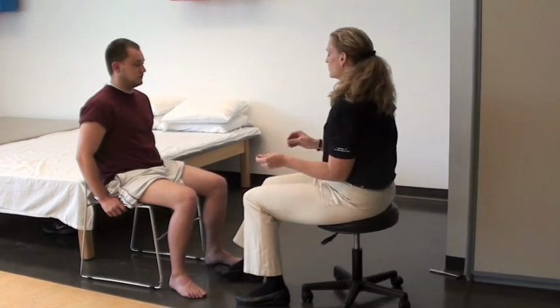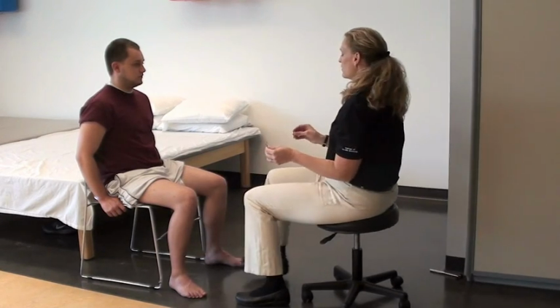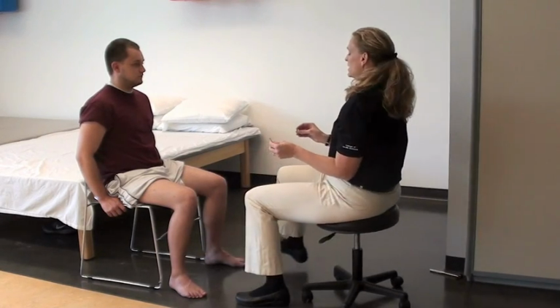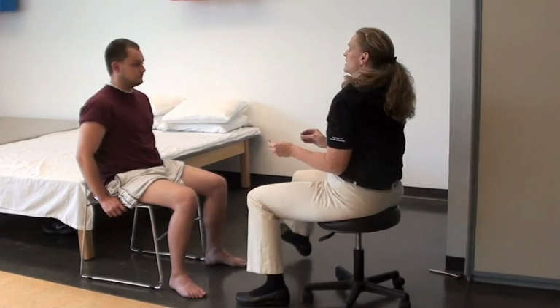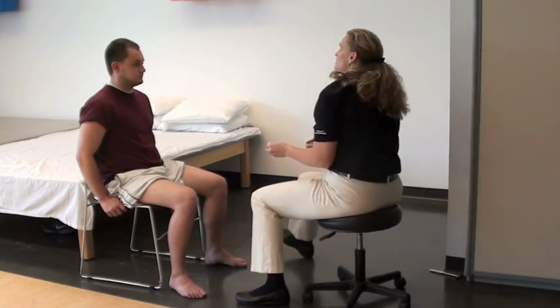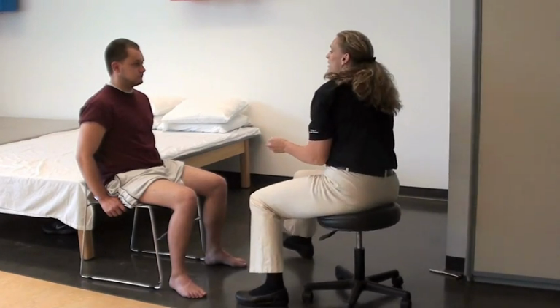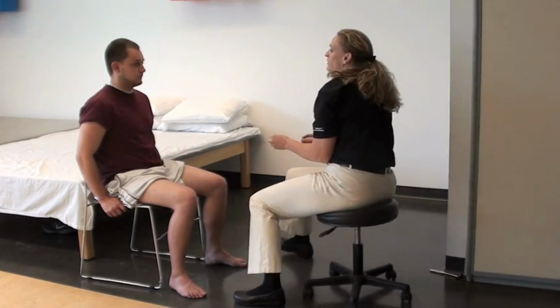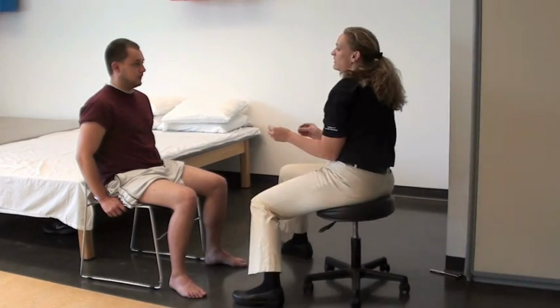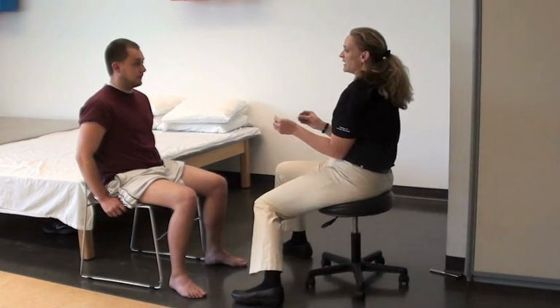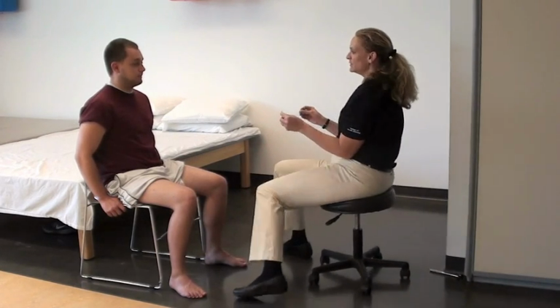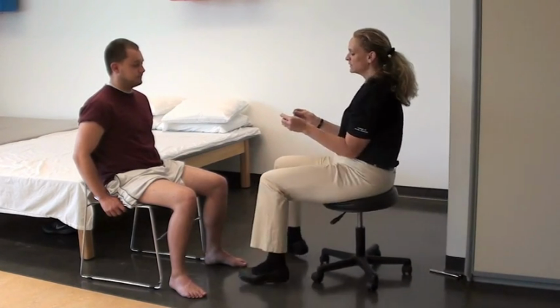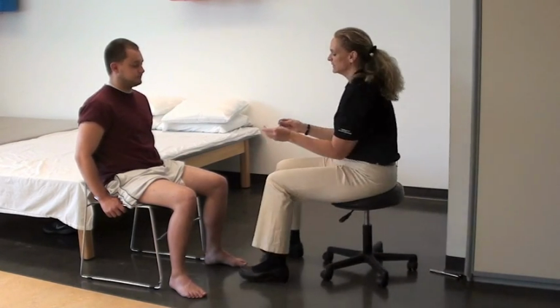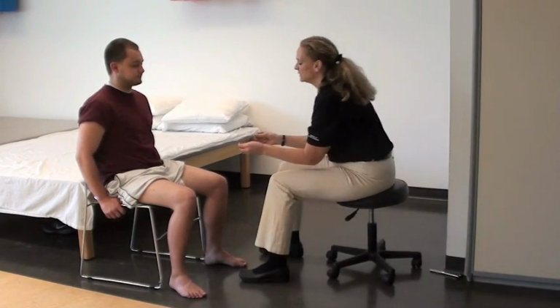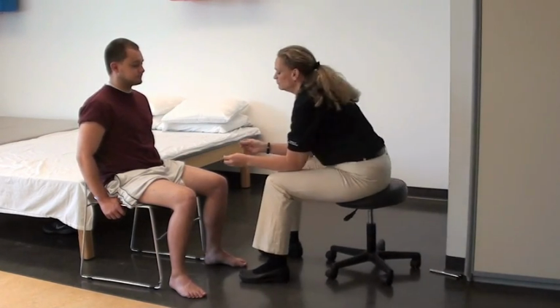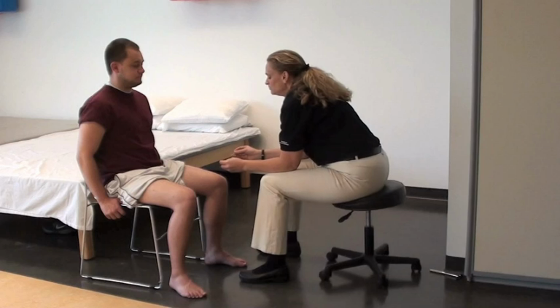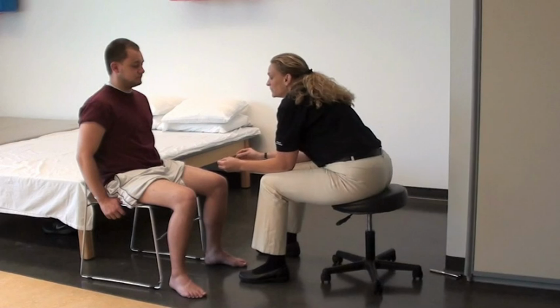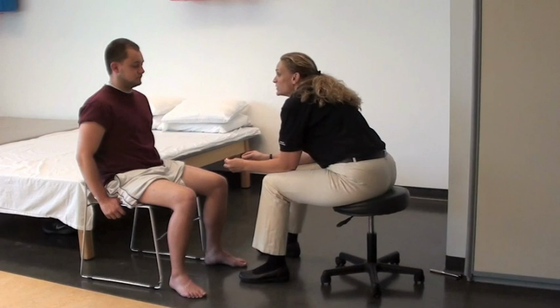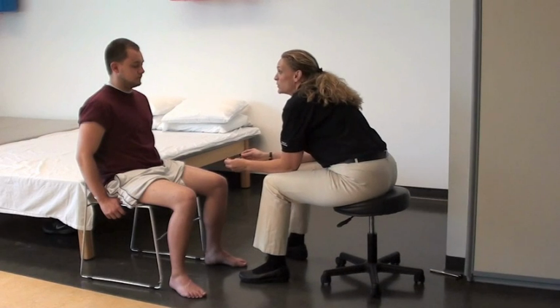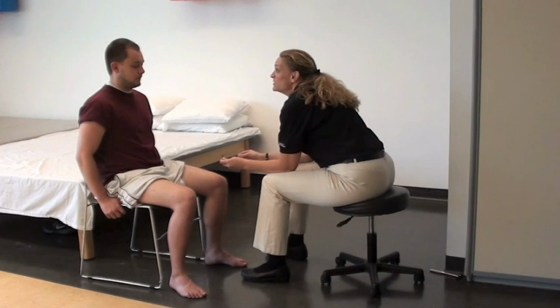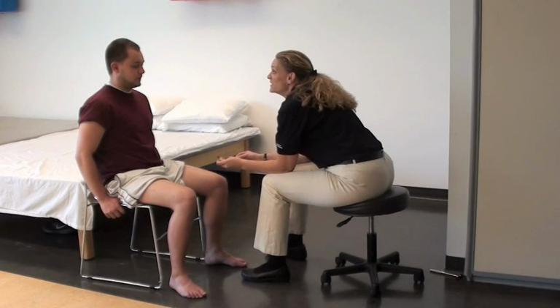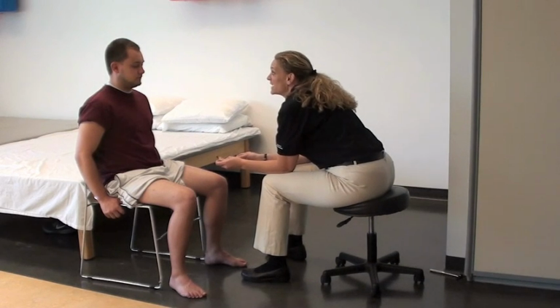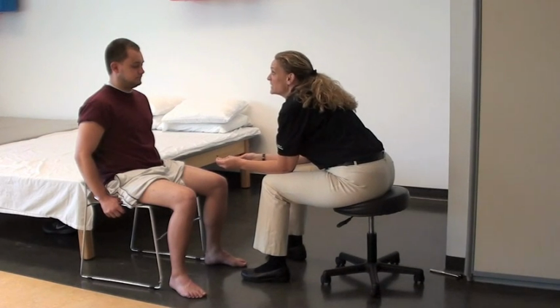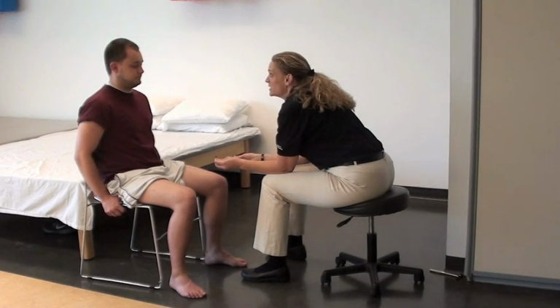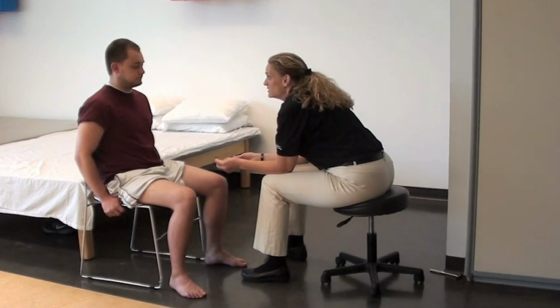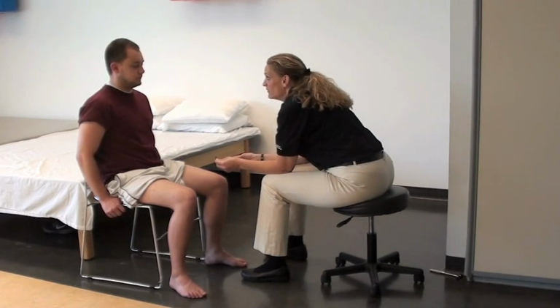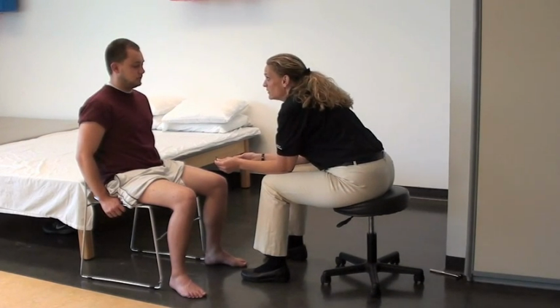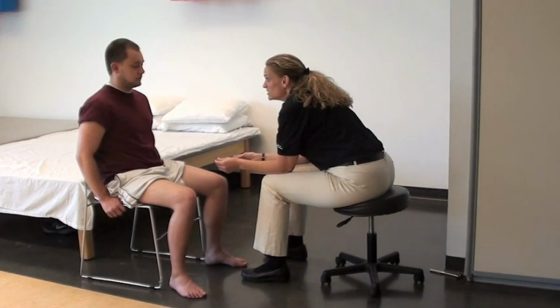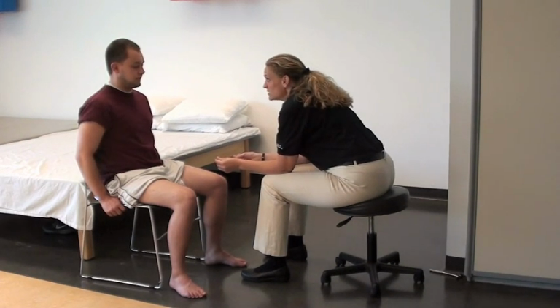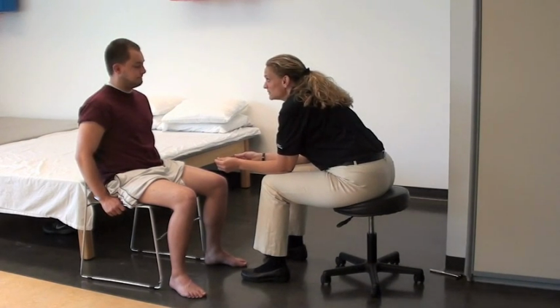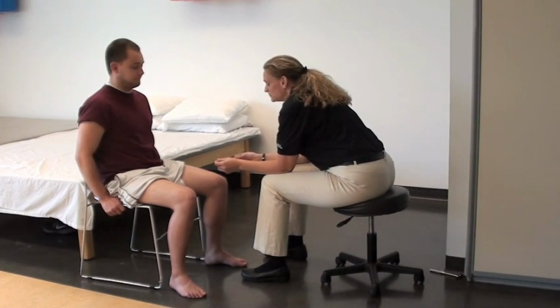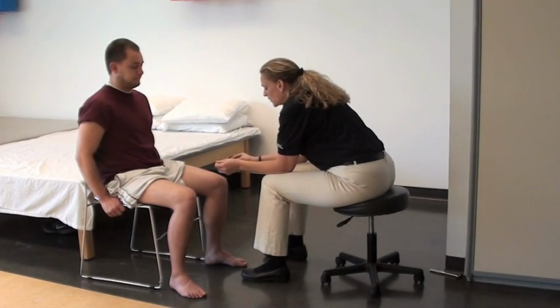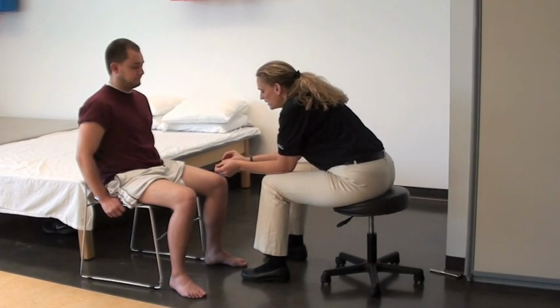We're going to test your left leg too. So we're going to do the exact same thing. Do you have any questions? Okay.